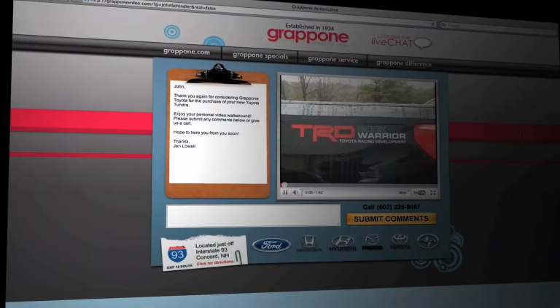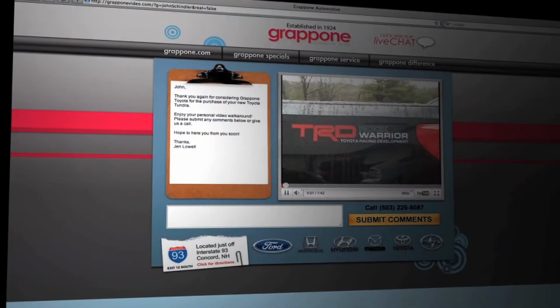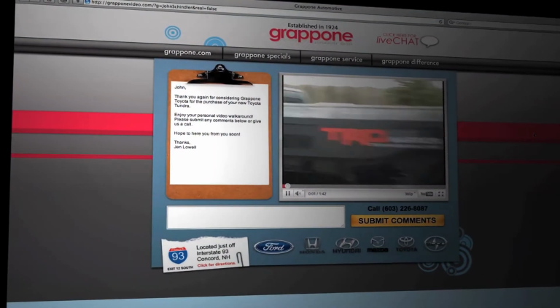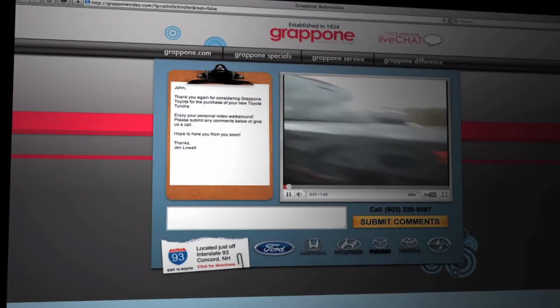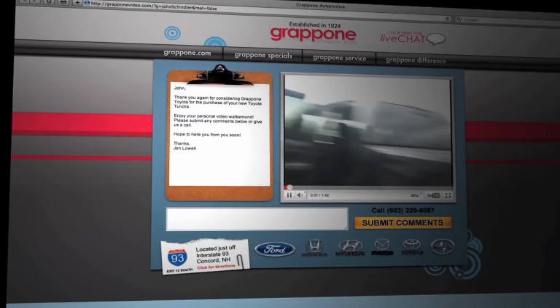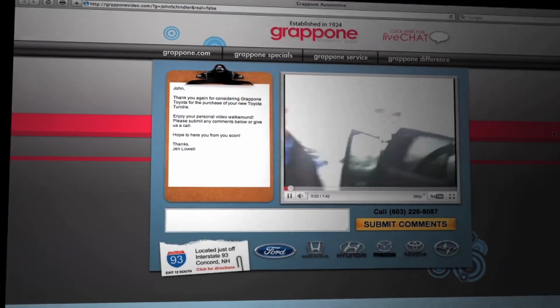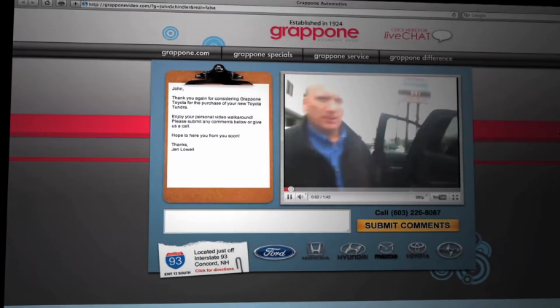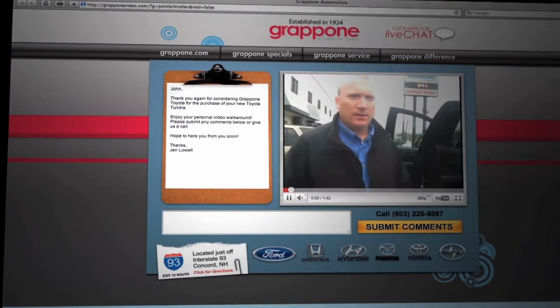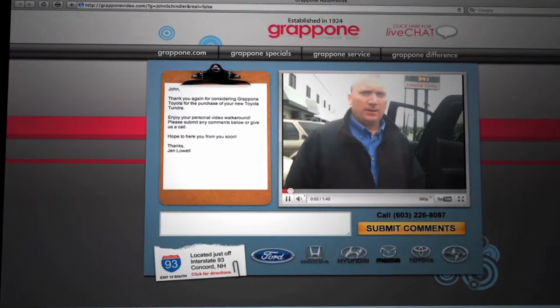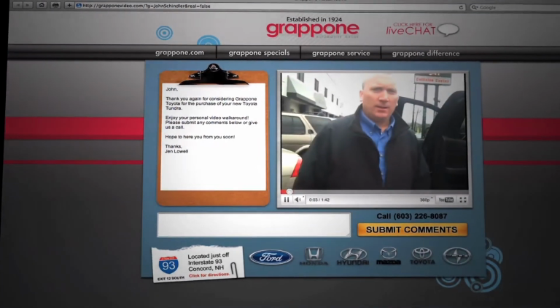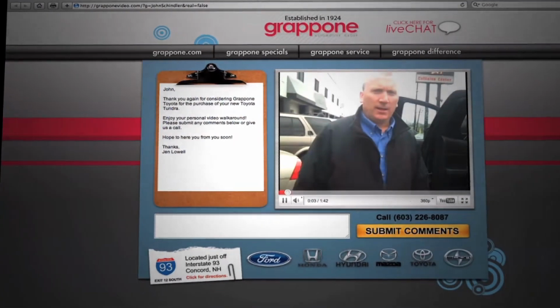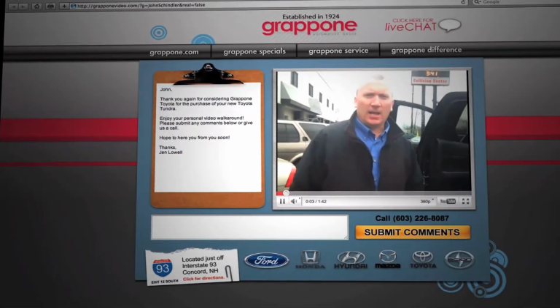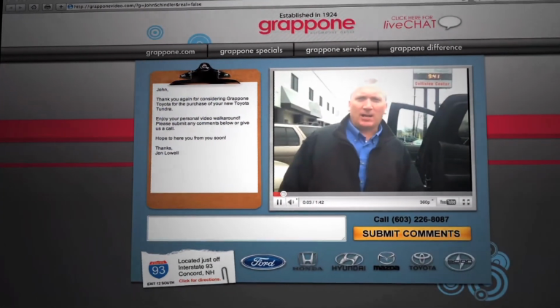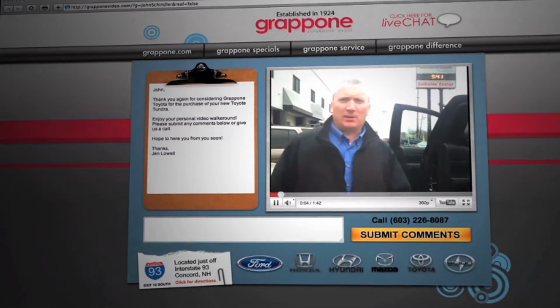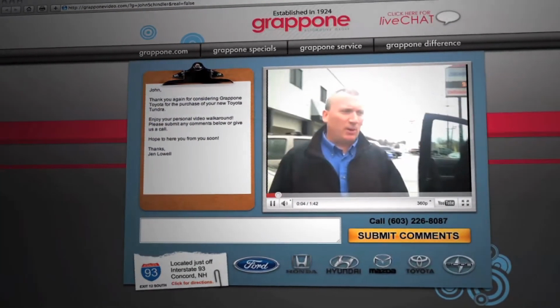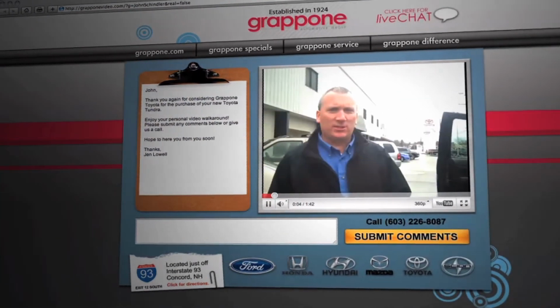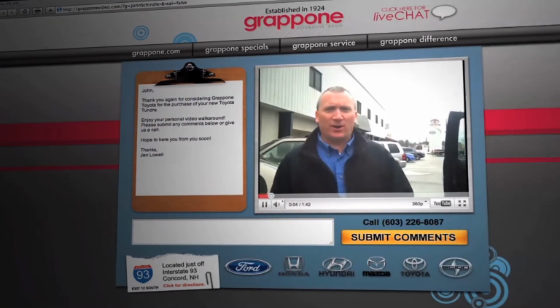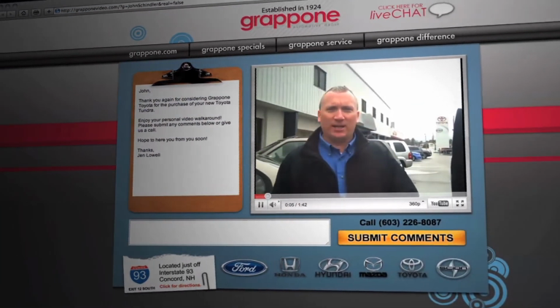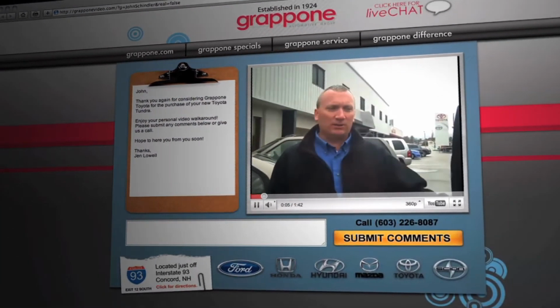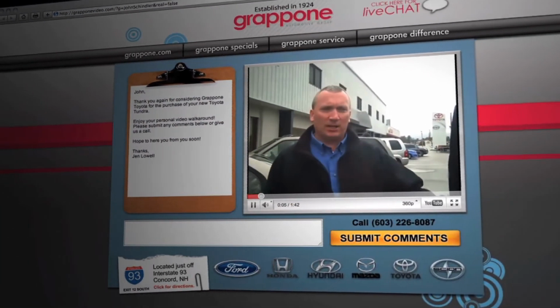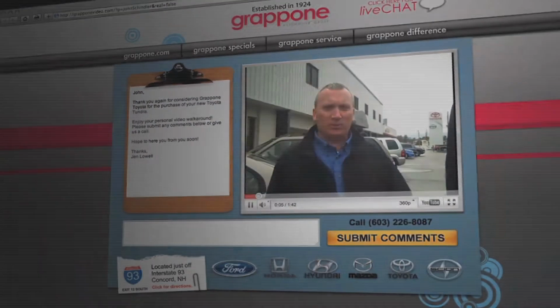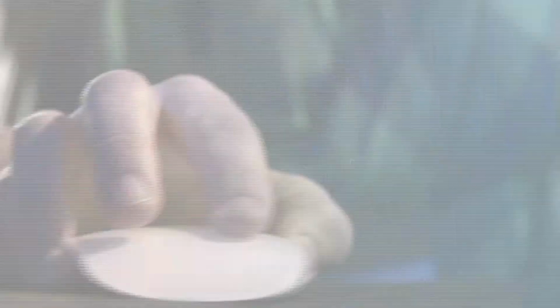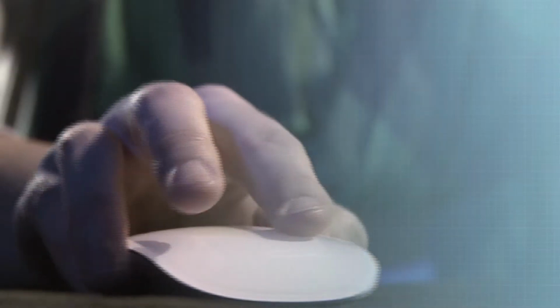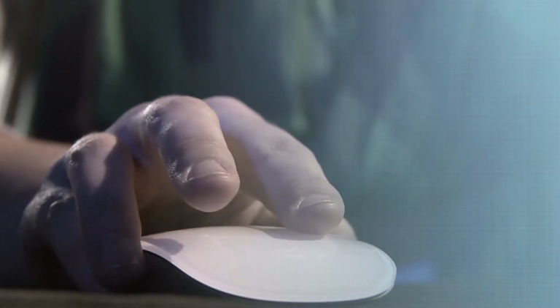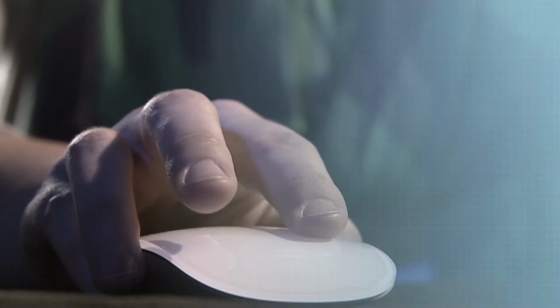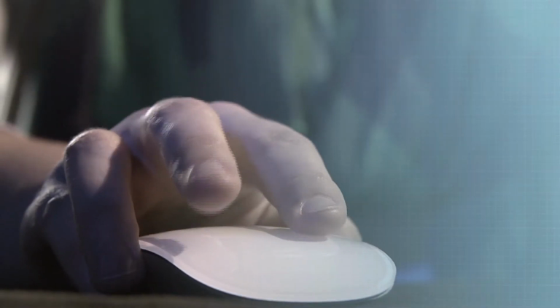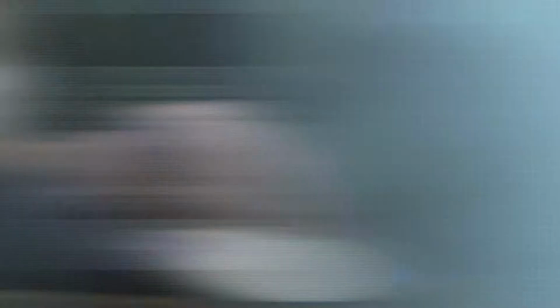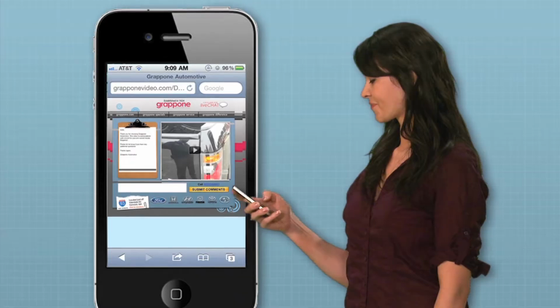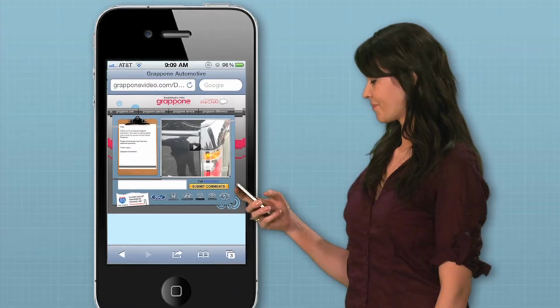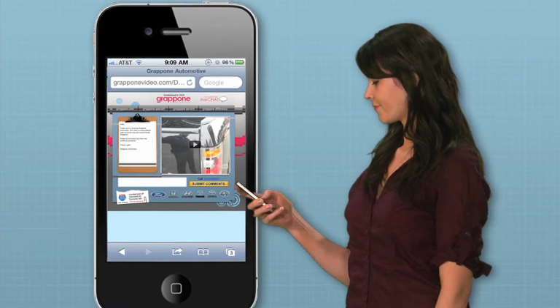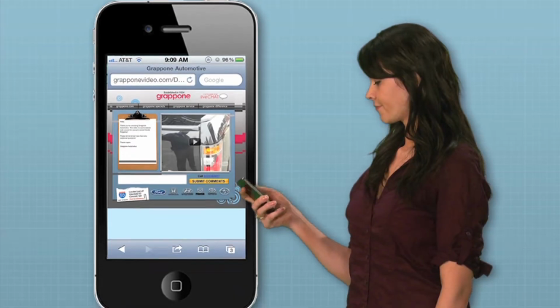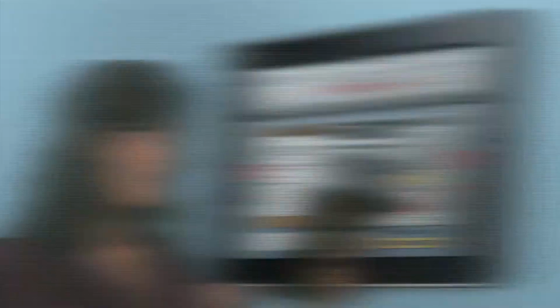LeadUp is a forward-thinking product that allows customers, or leads, to watch vehicle walkthrough videos from their computer, mobile phone, or tablet device.